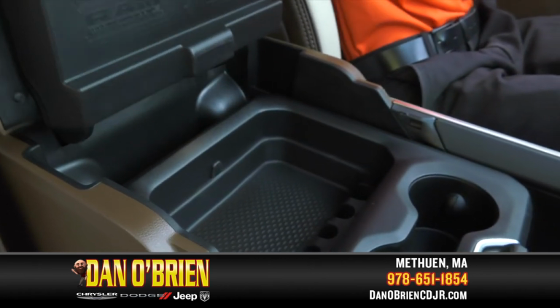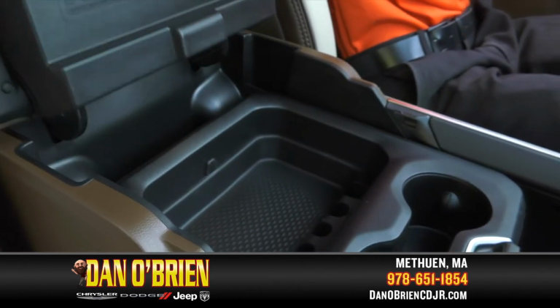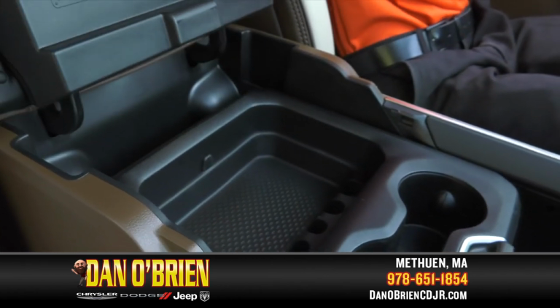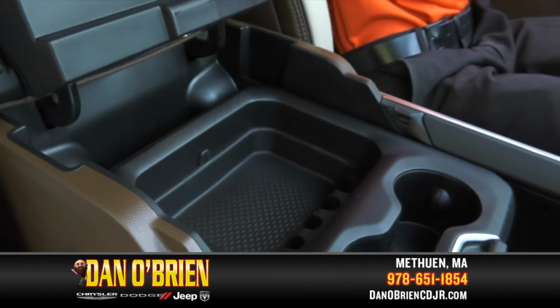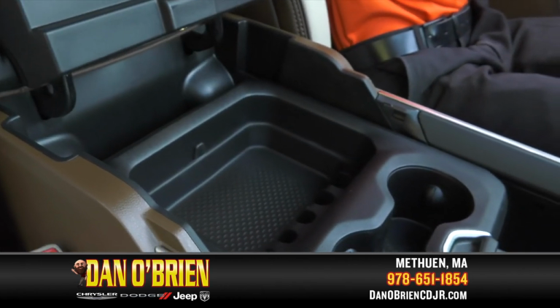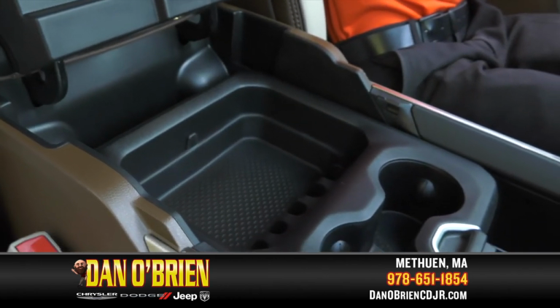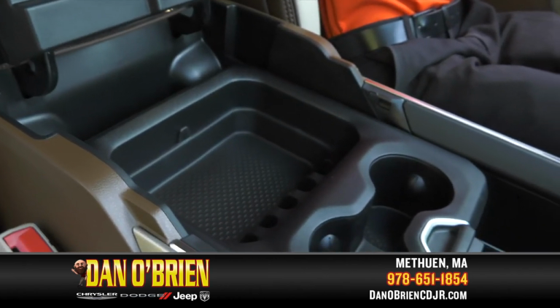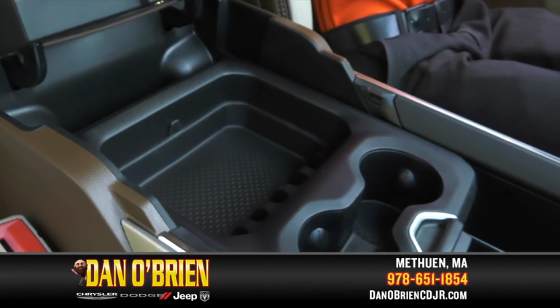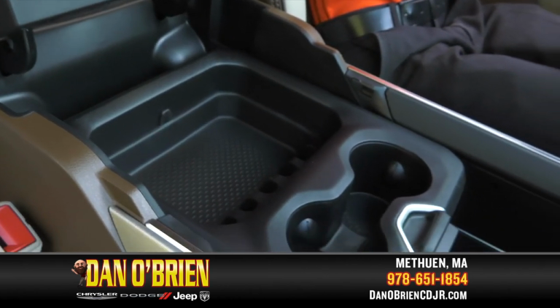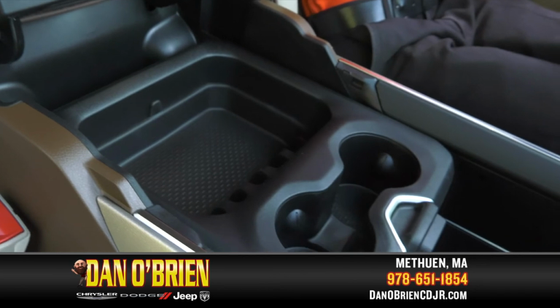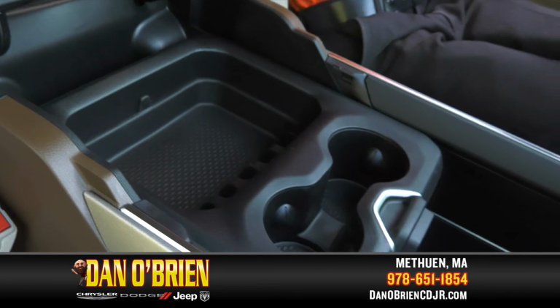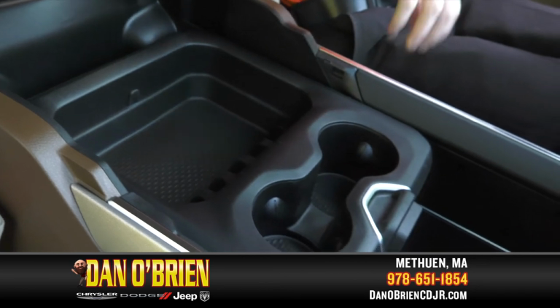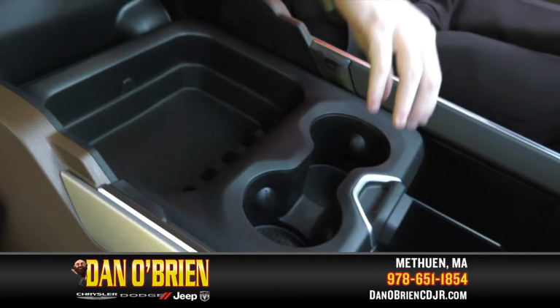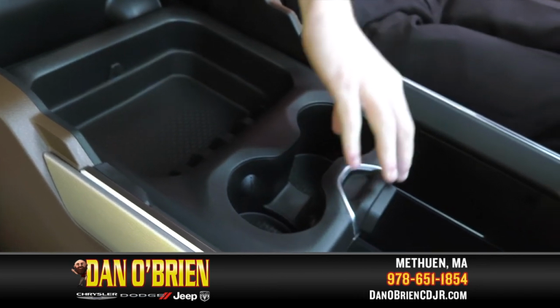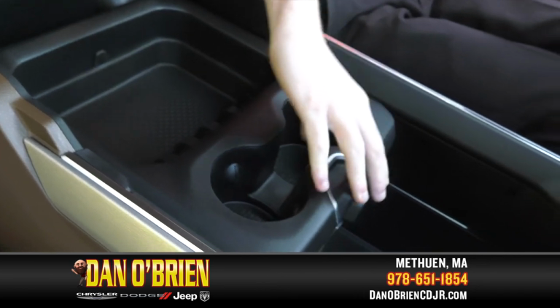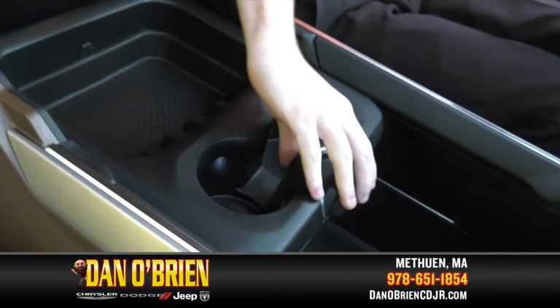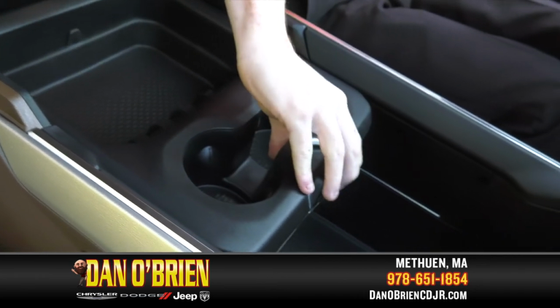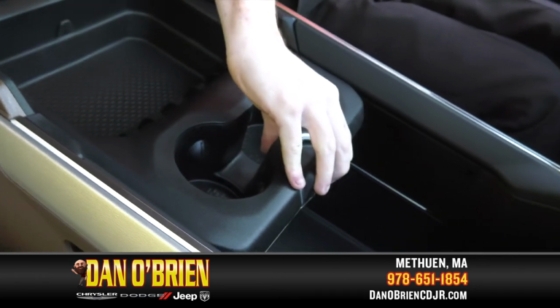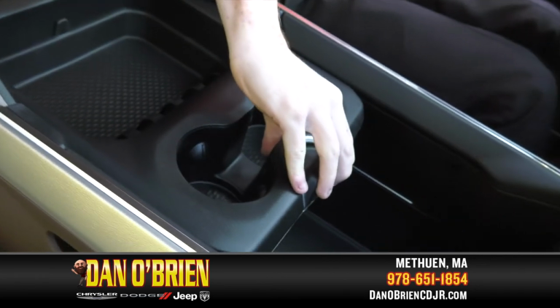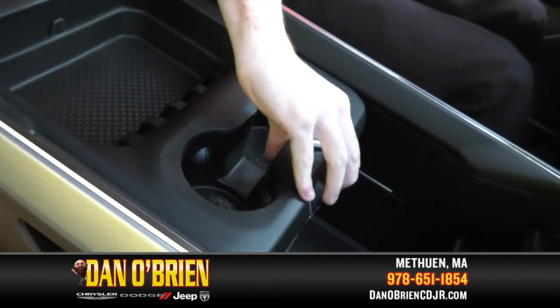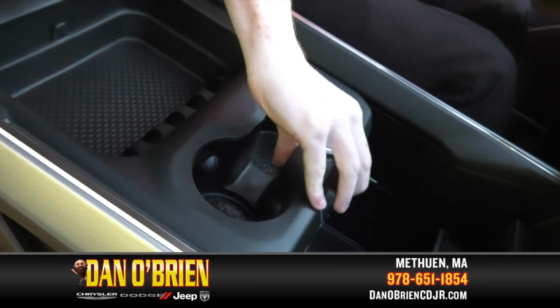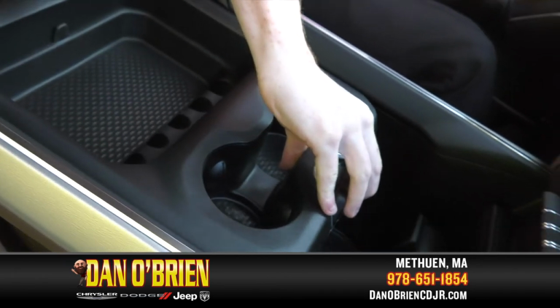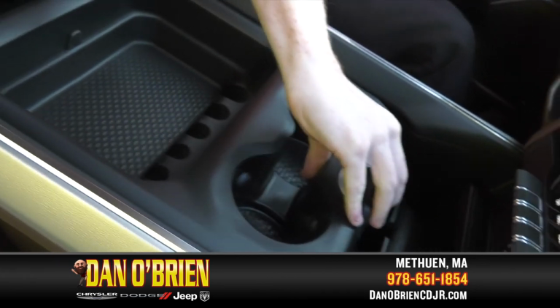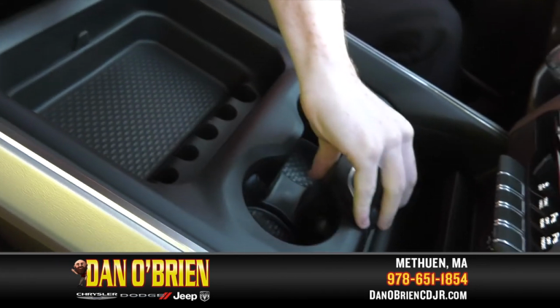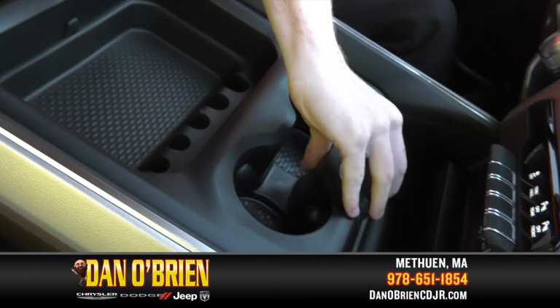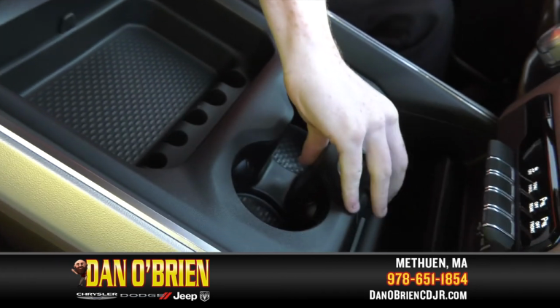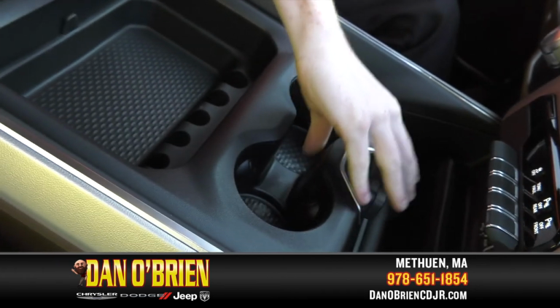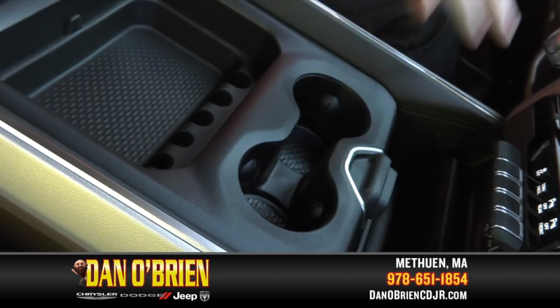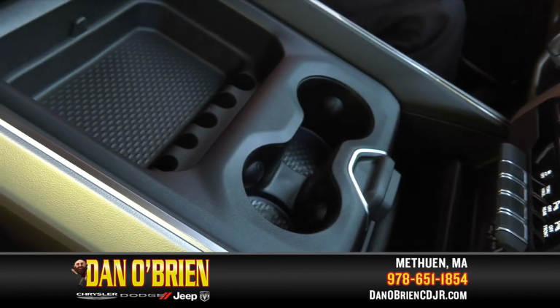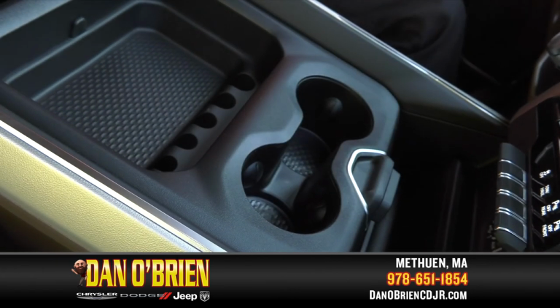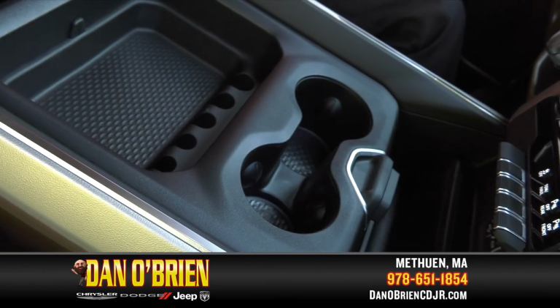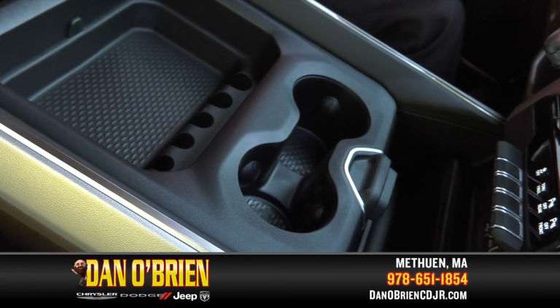As with the Limited, the Ram 1500 Laramie is rugged, comfortable, and right for you.